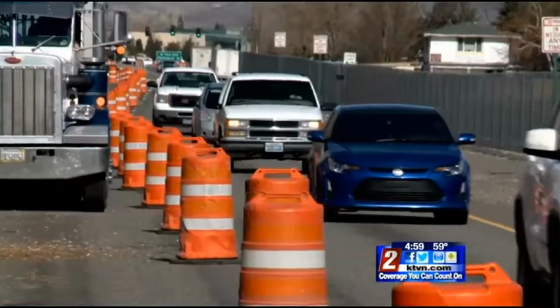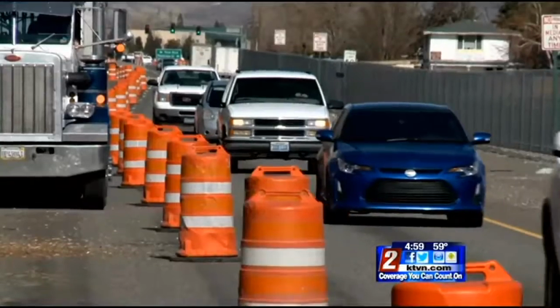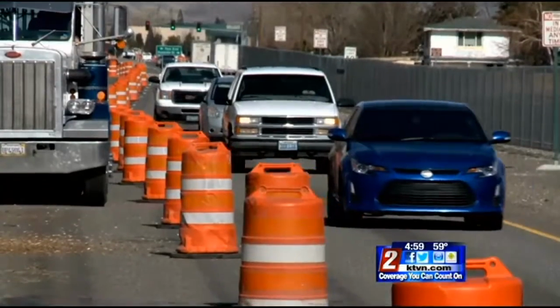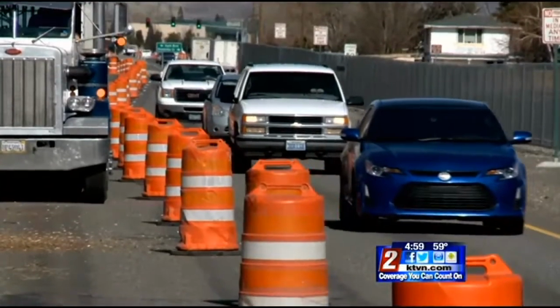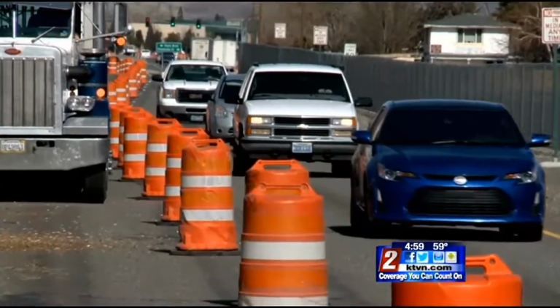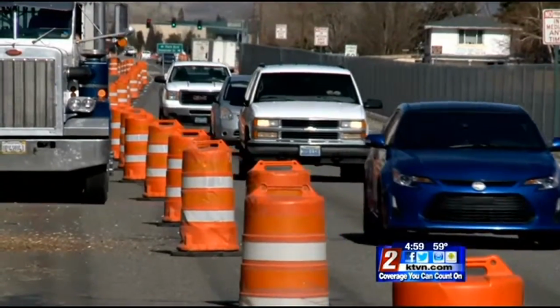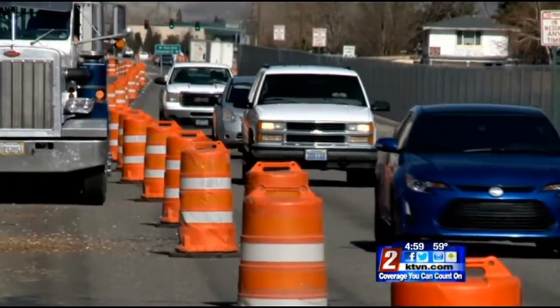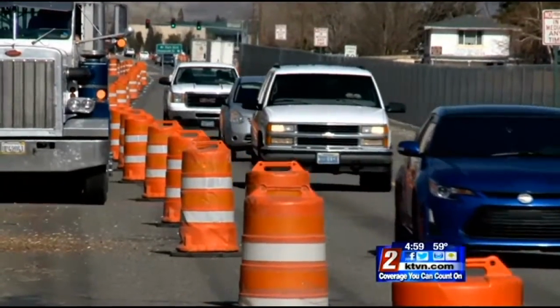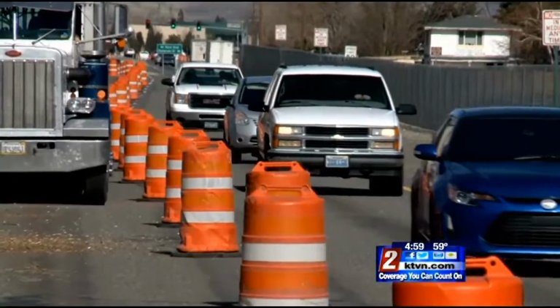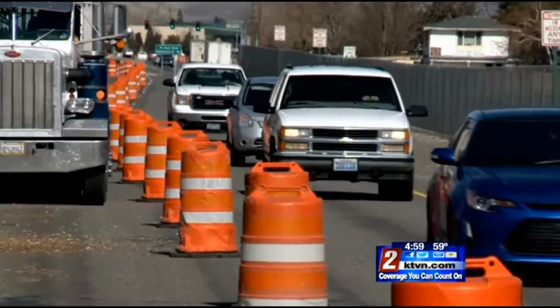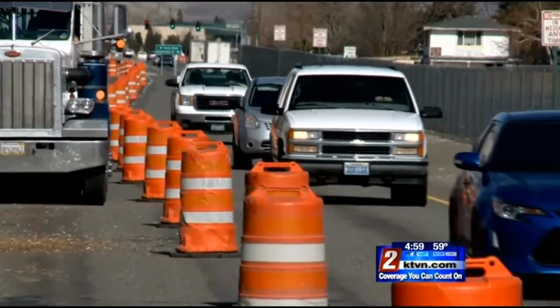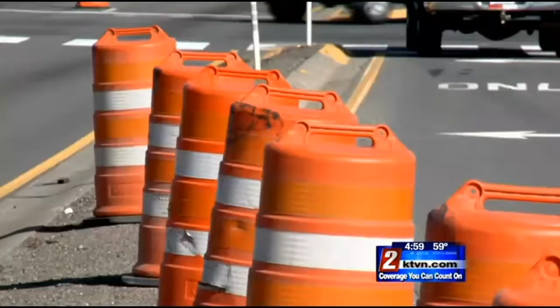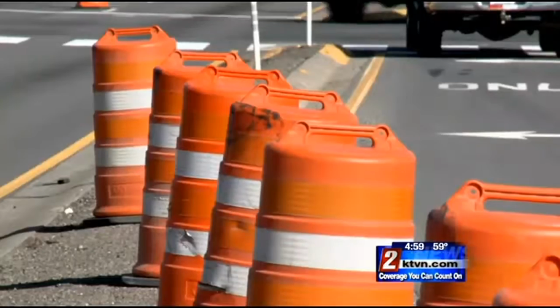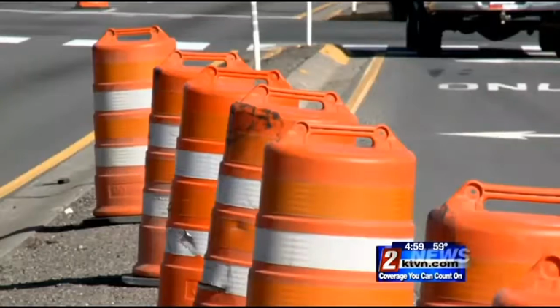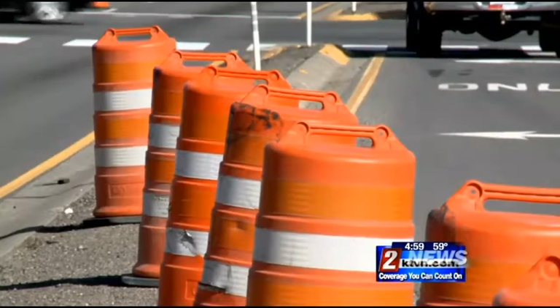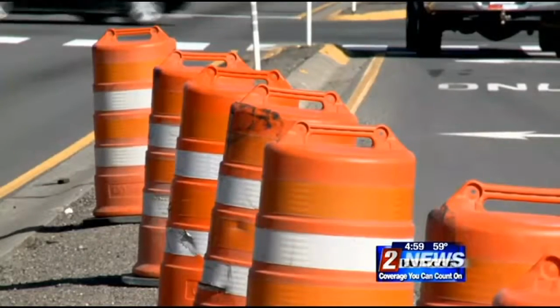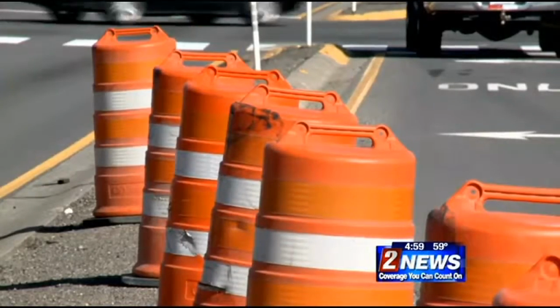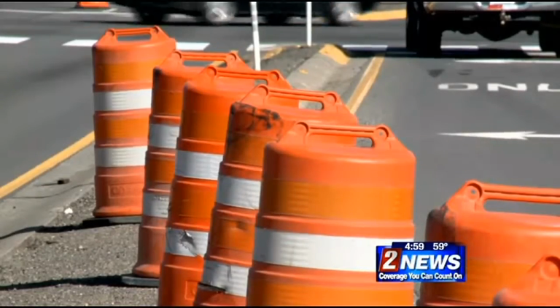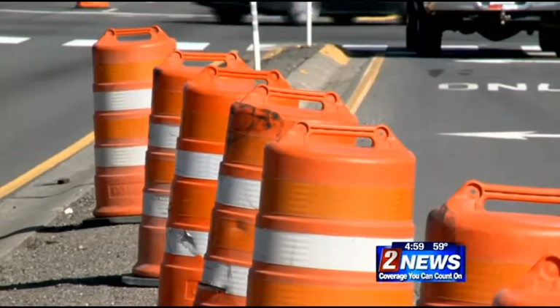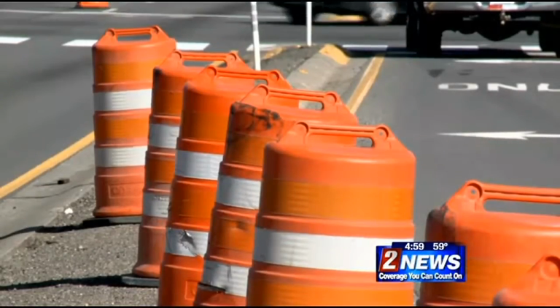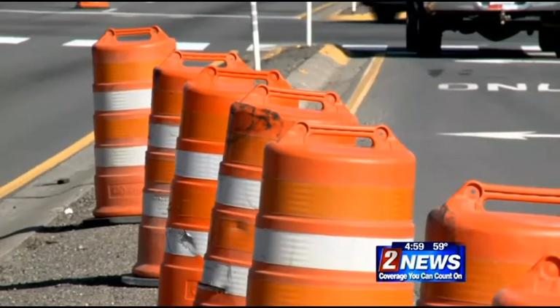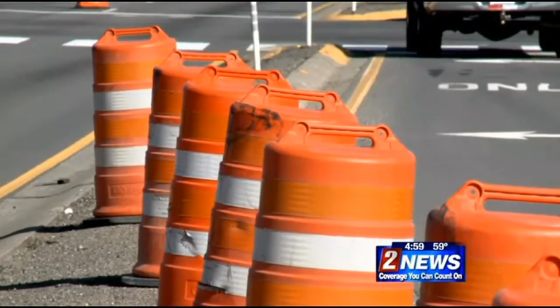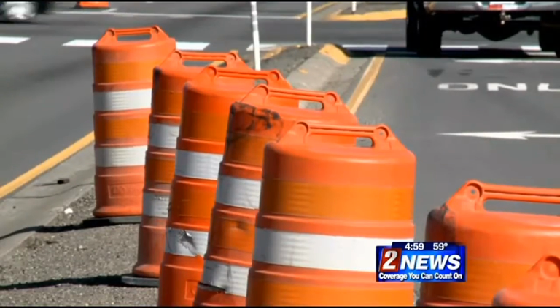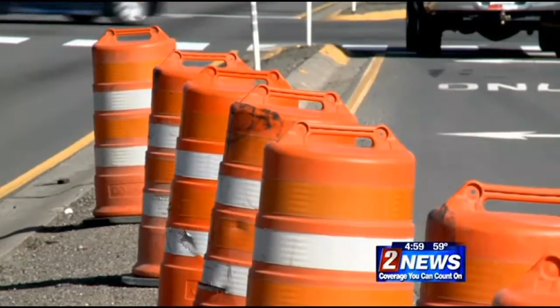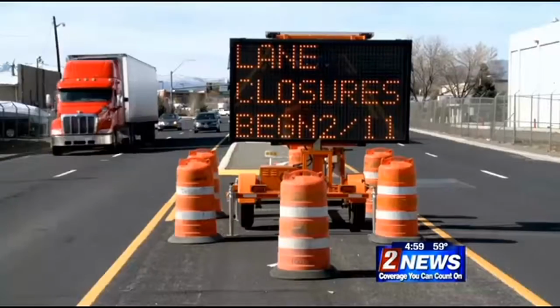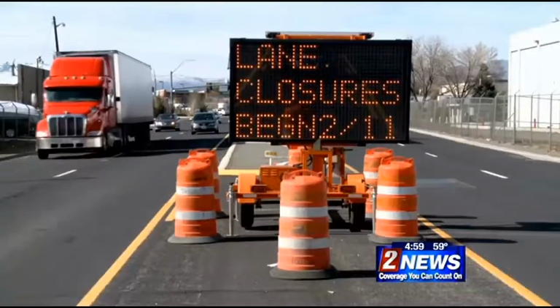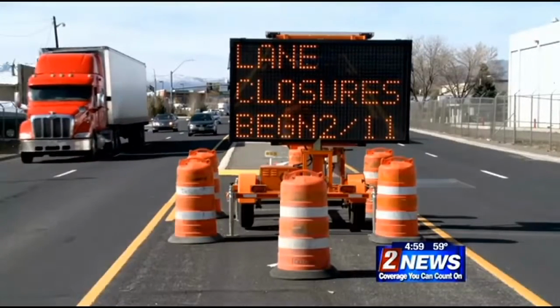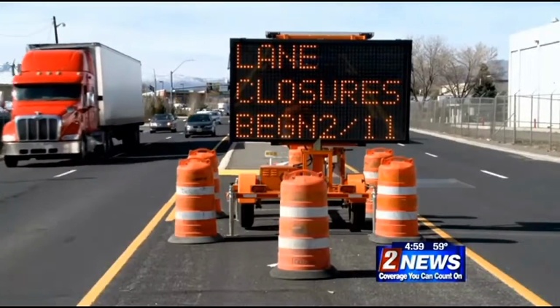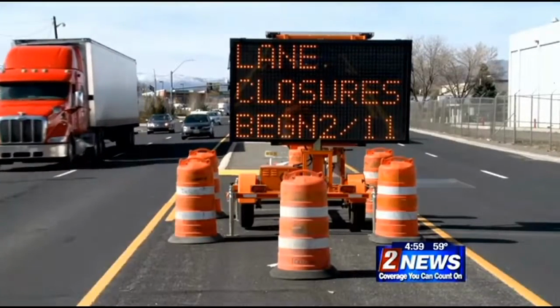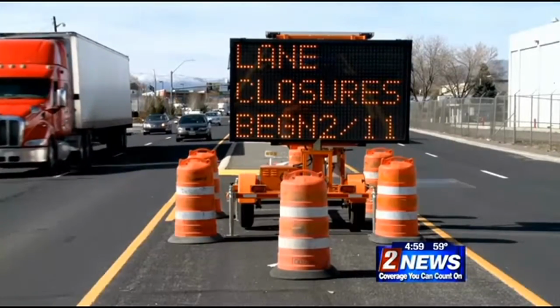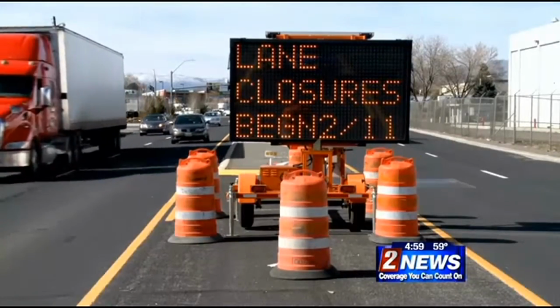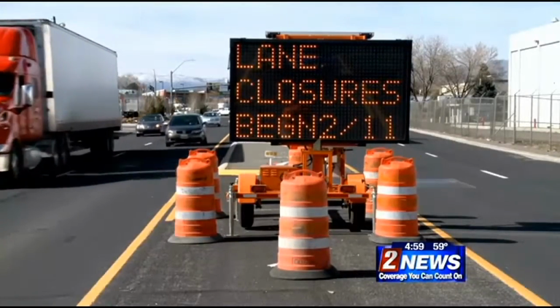Cars travel in a single file line along a steady stream of orange road cones, one of the growing pains of improving transportation in this area.